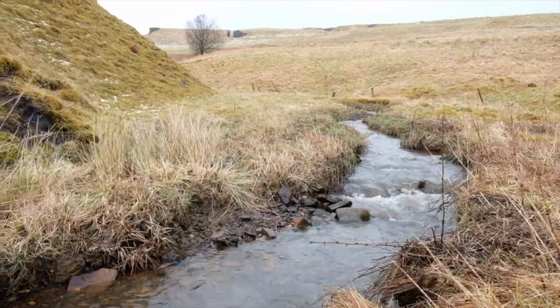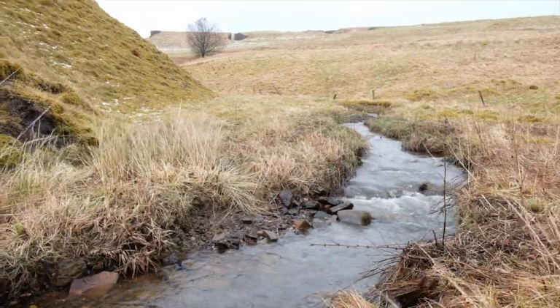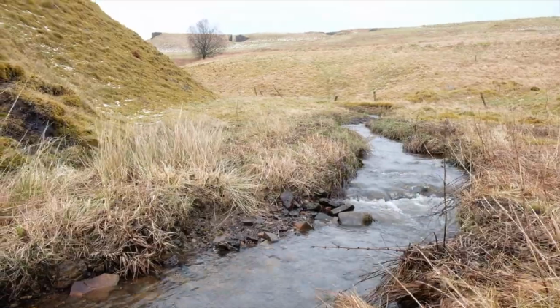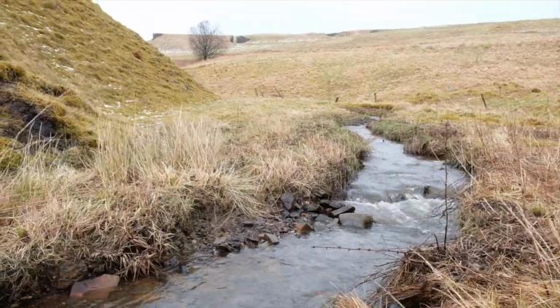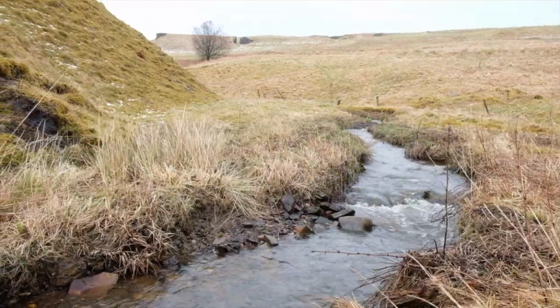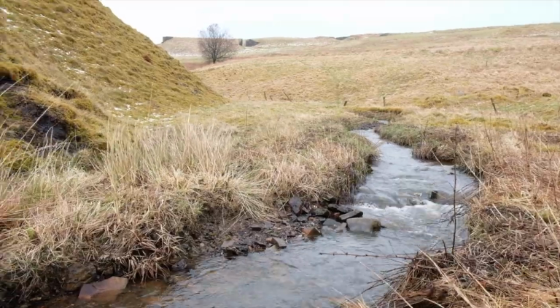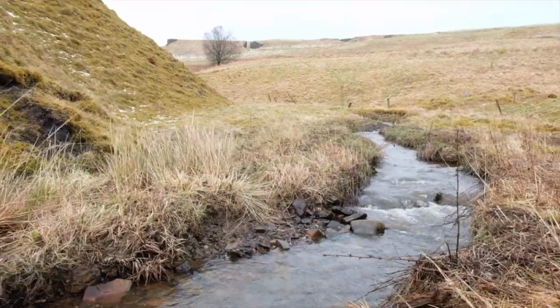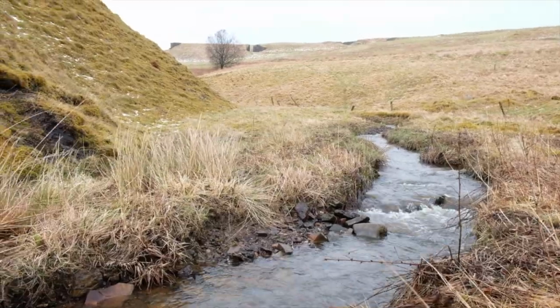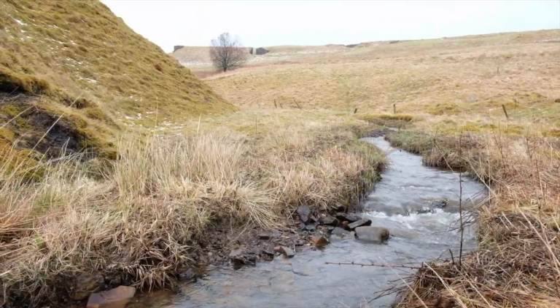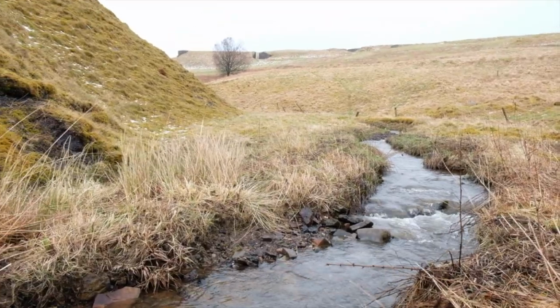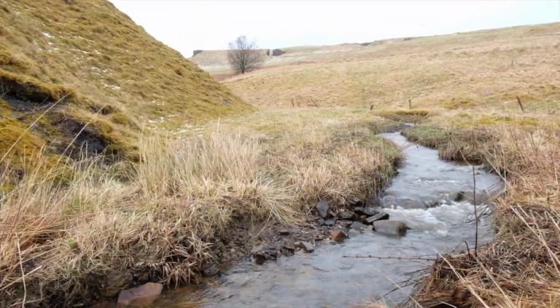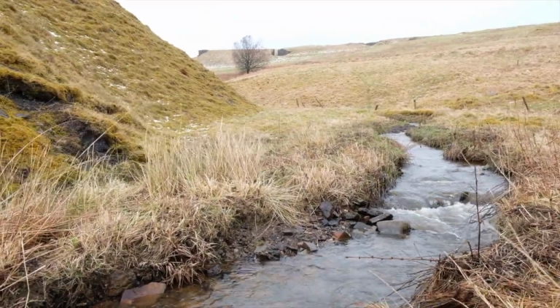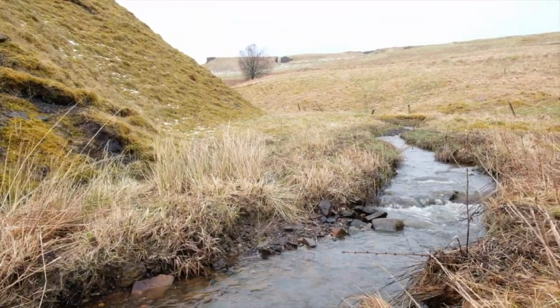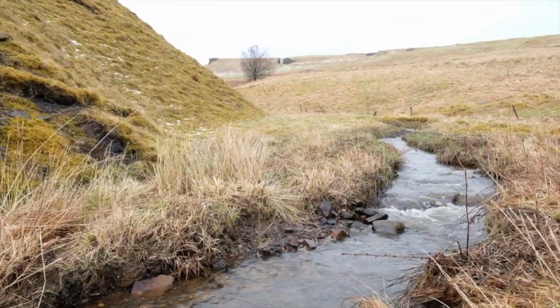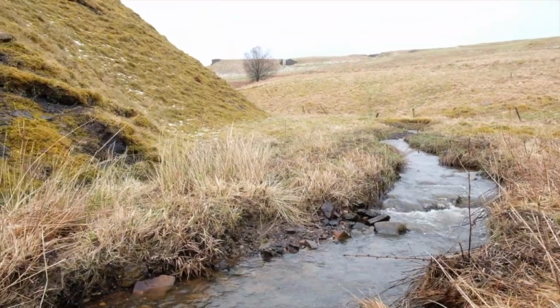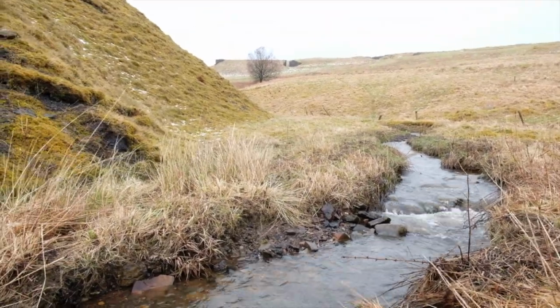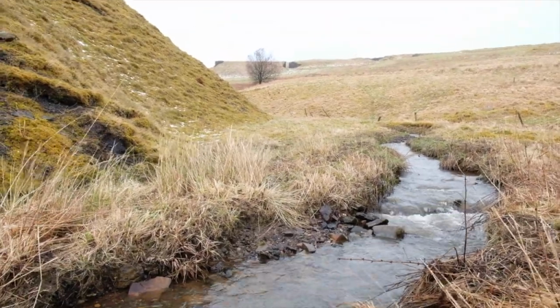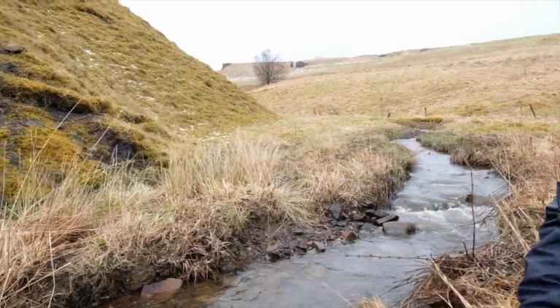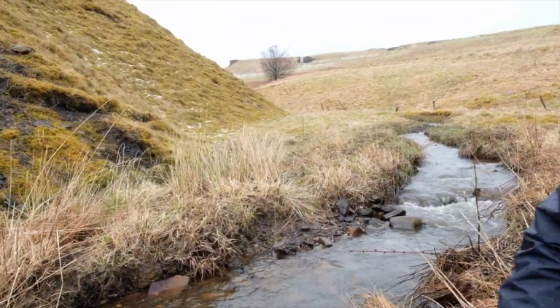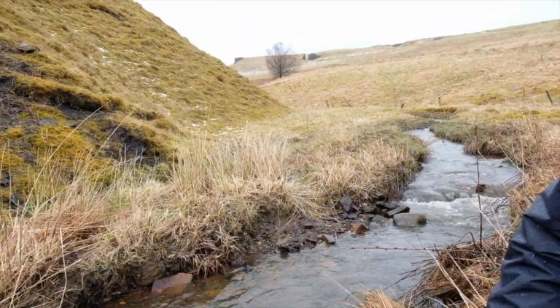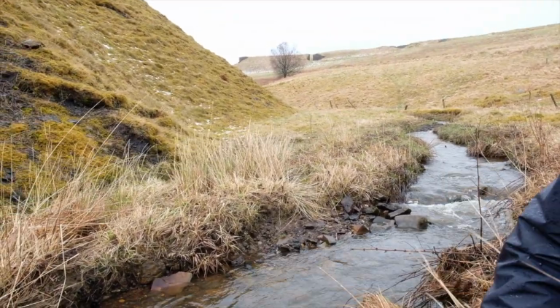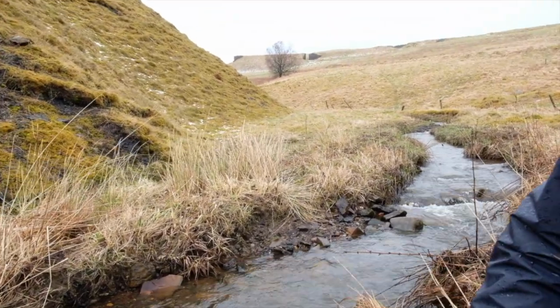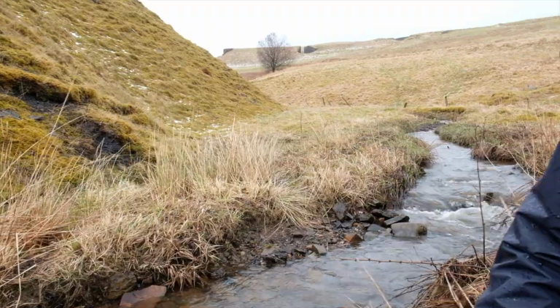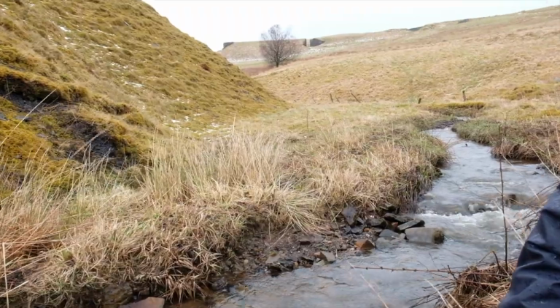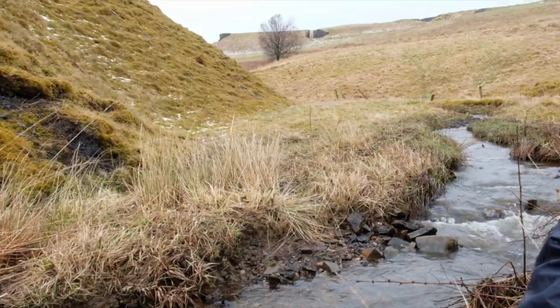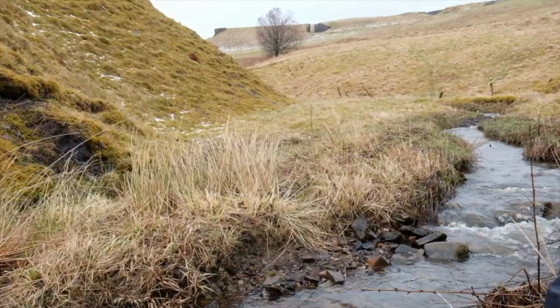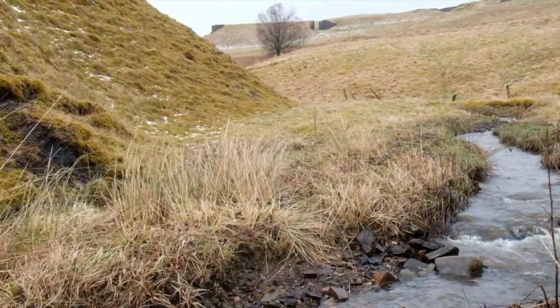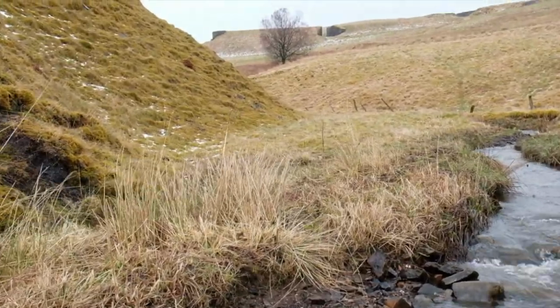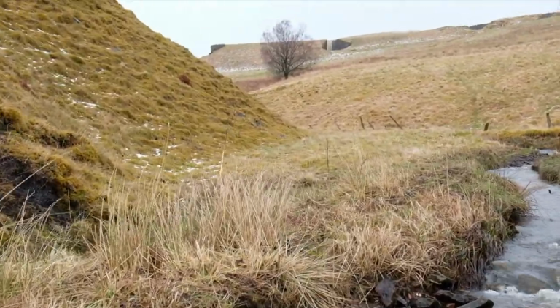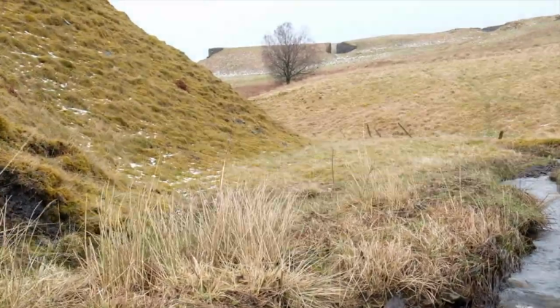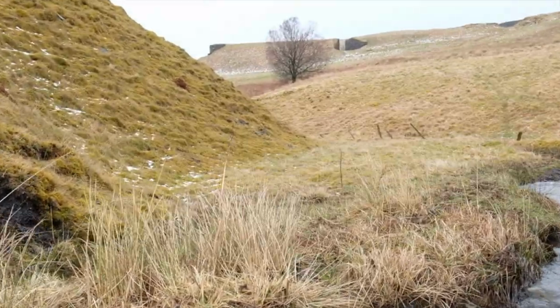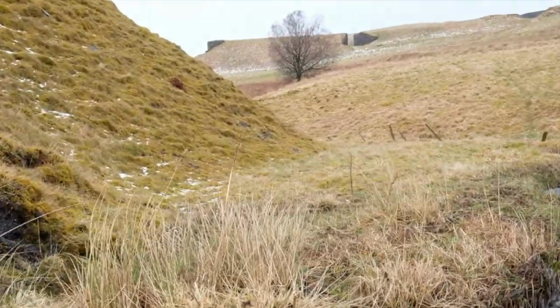And that's the viaduct that you see in the distance there. The old rail line to the pits.